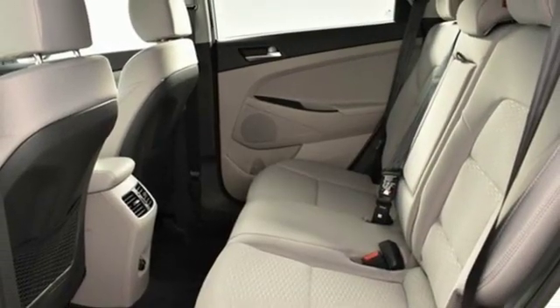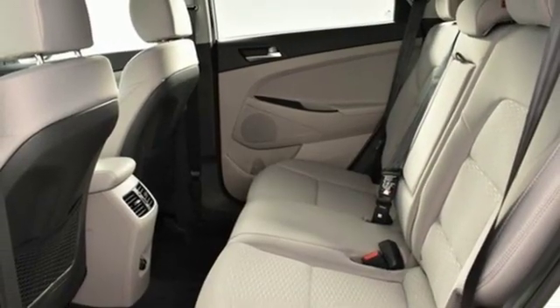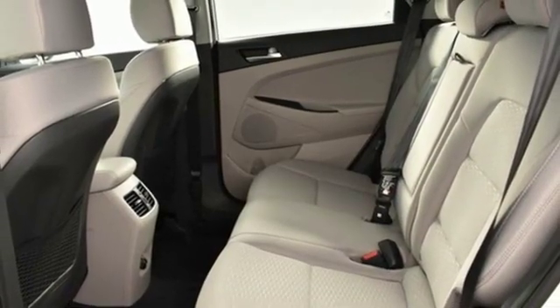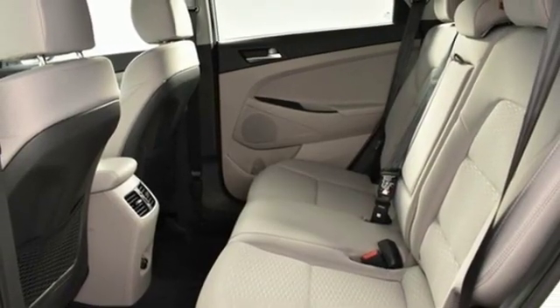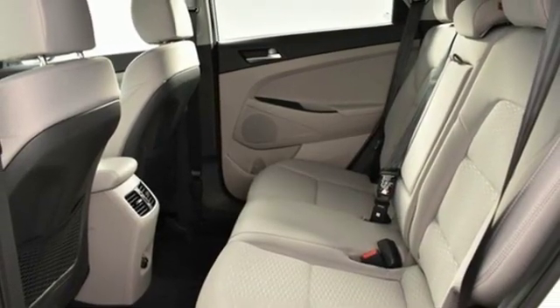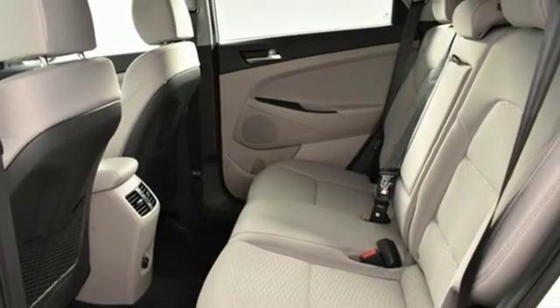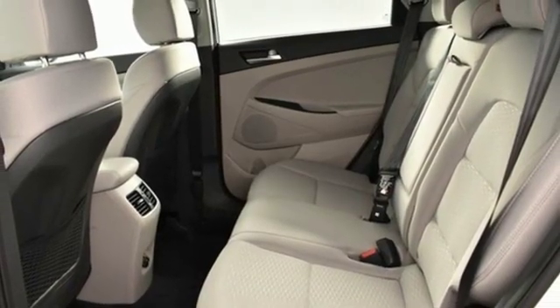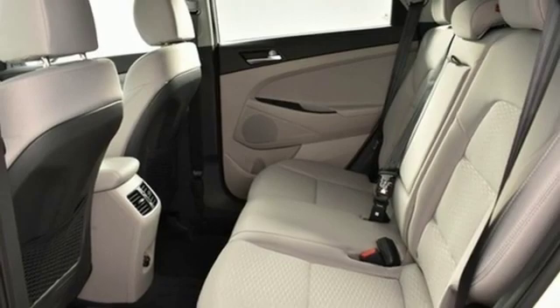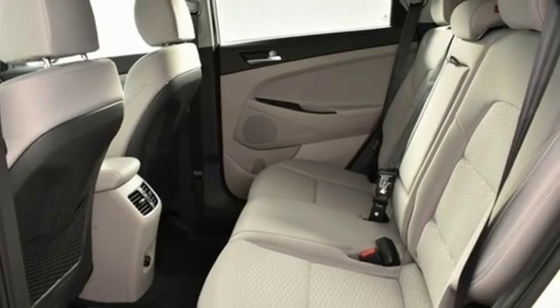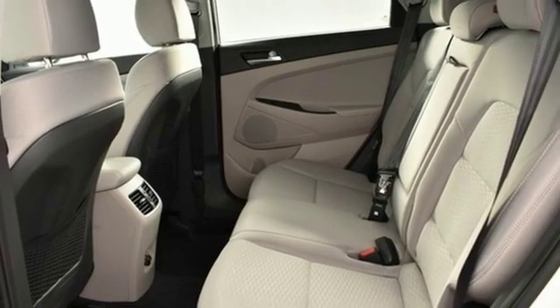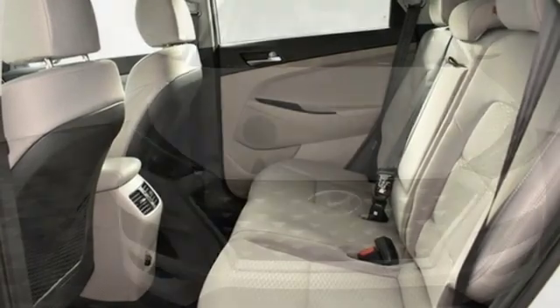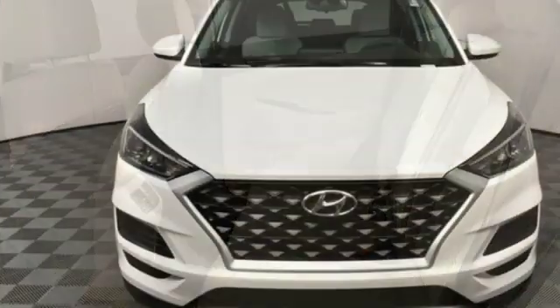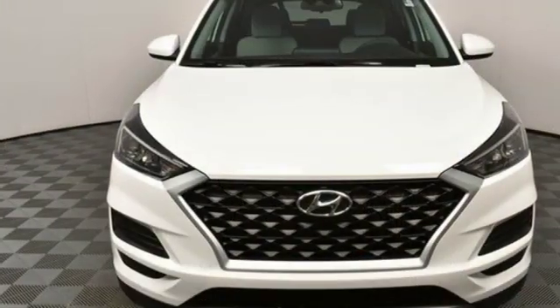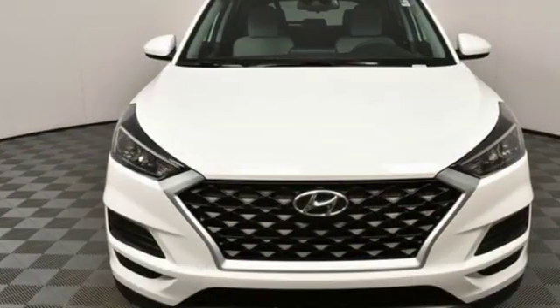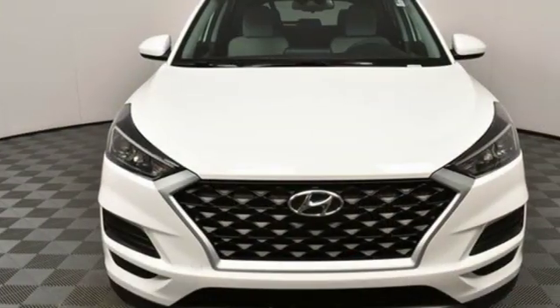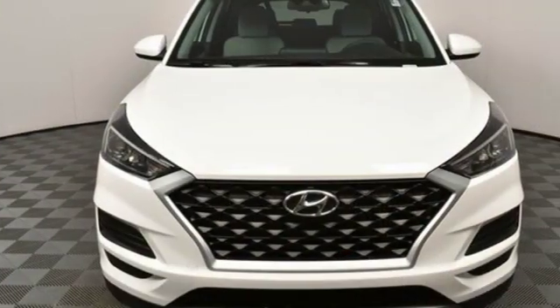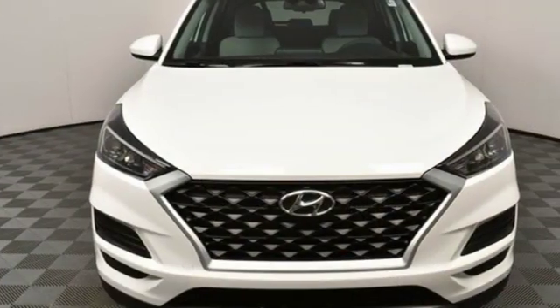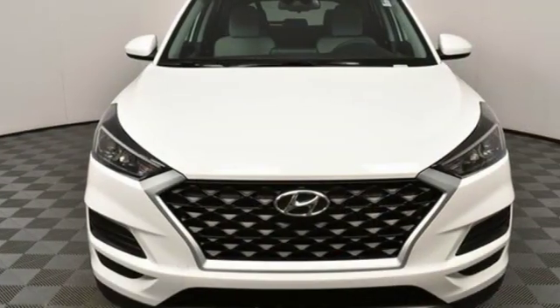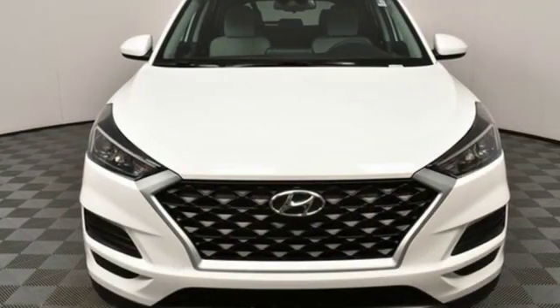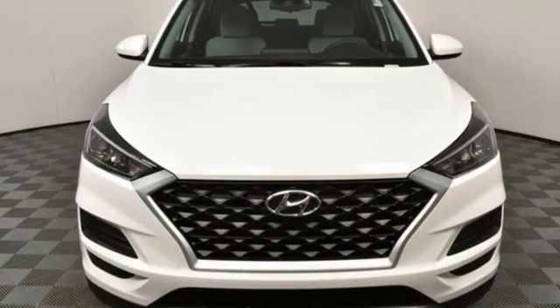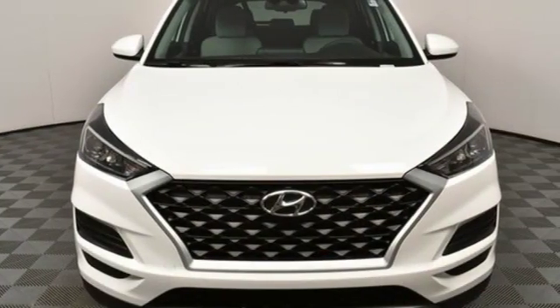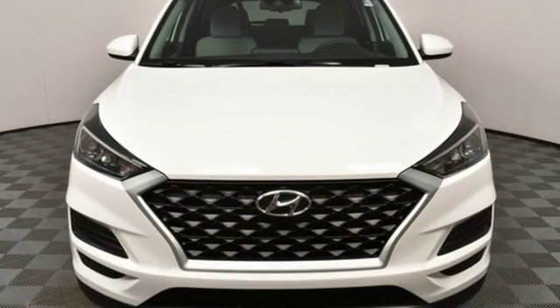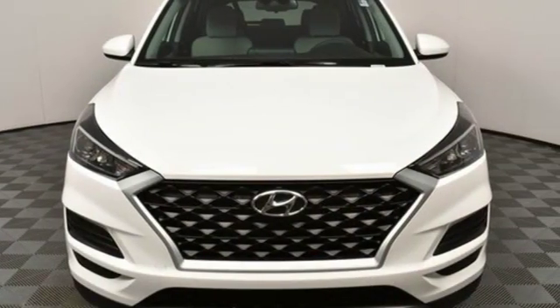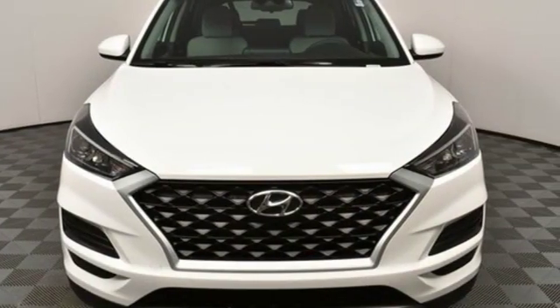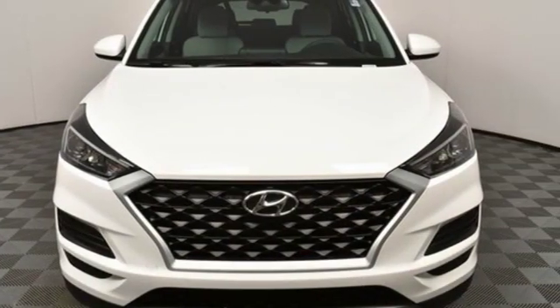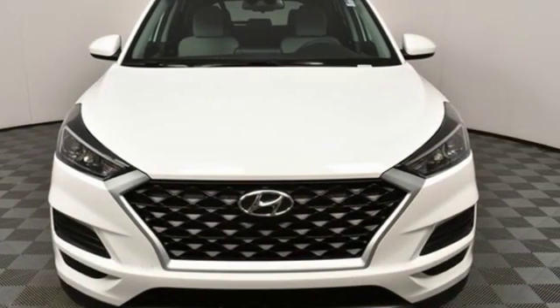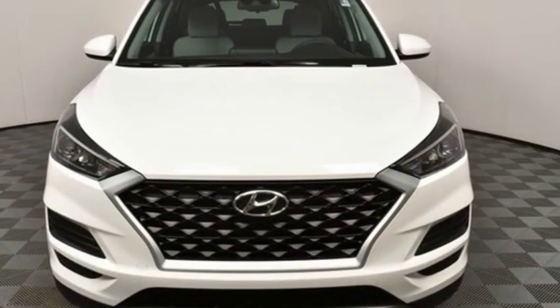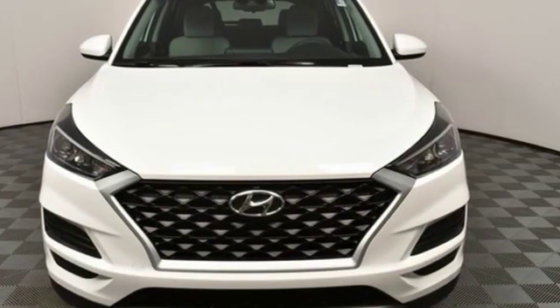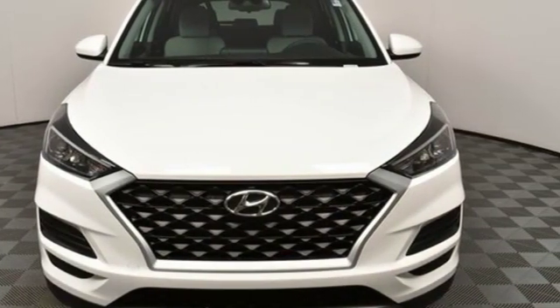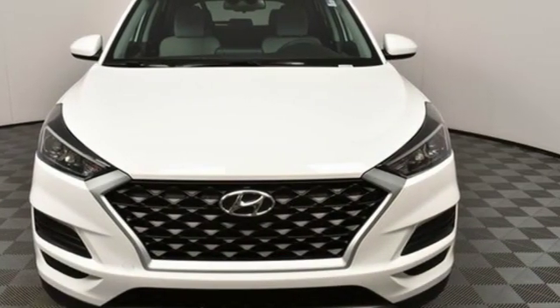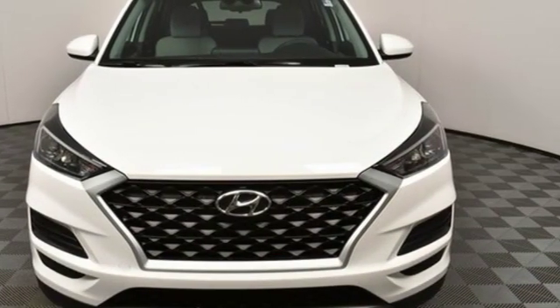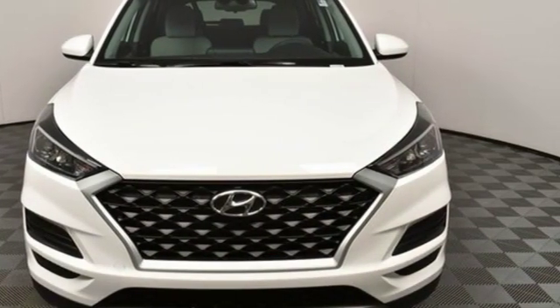Hyundai's attention to detail means a better driving experience for you. Hurry in today and see it for yourself.